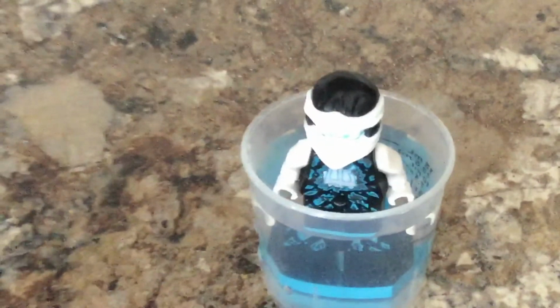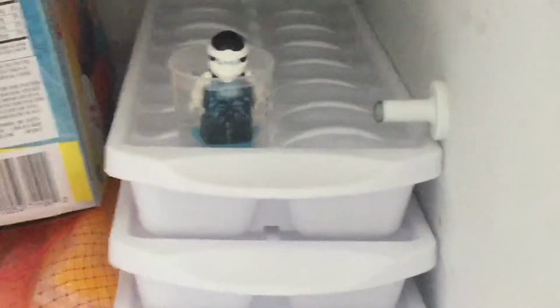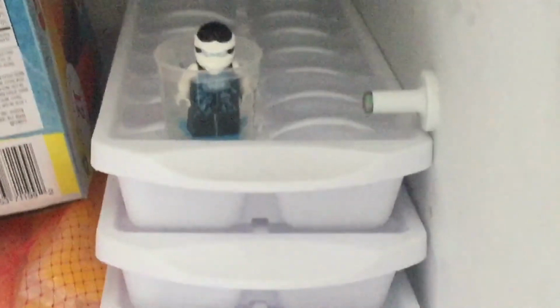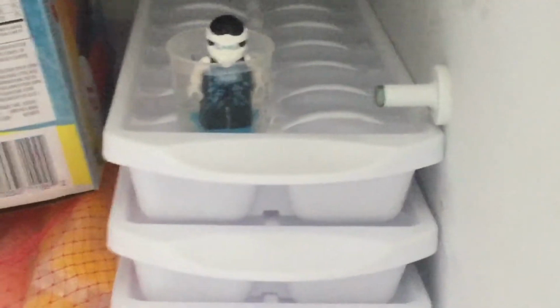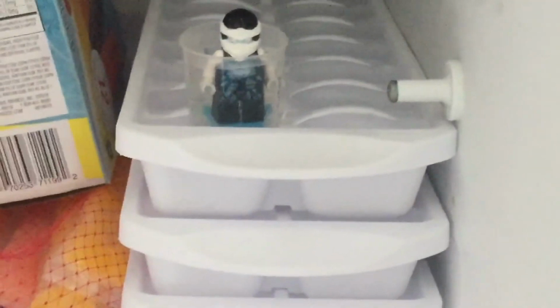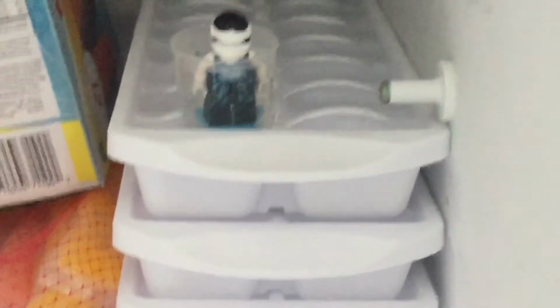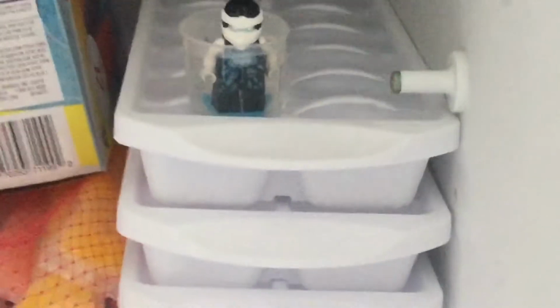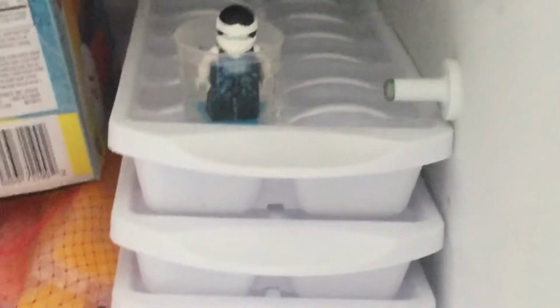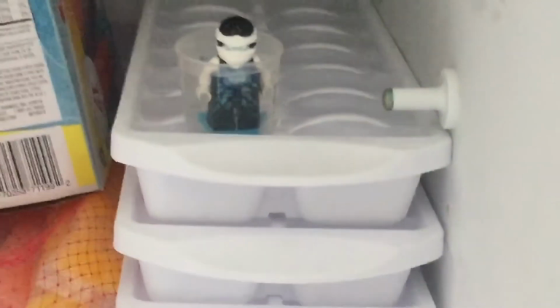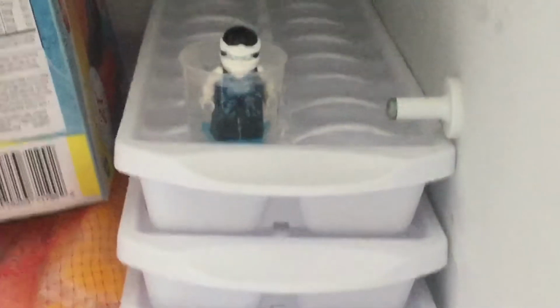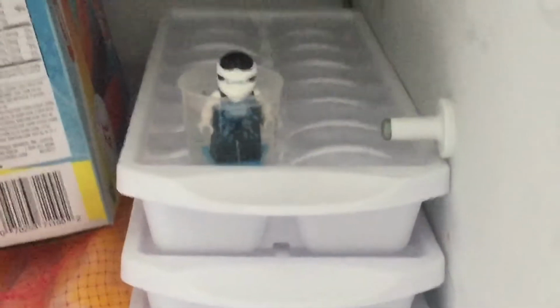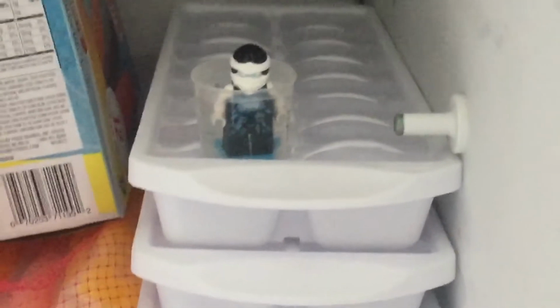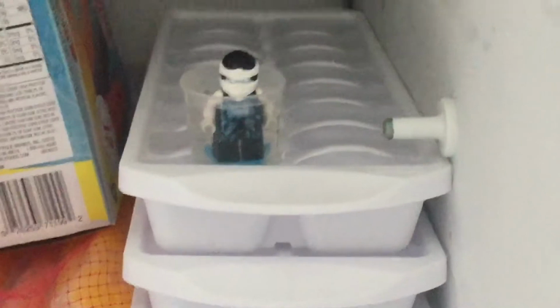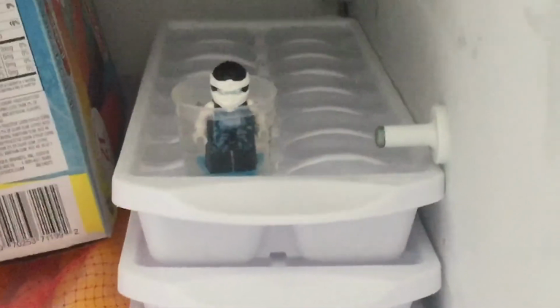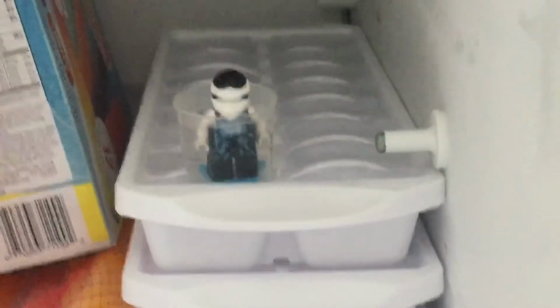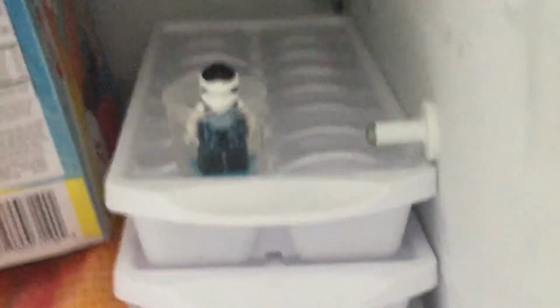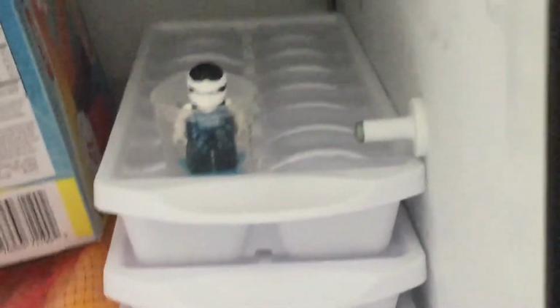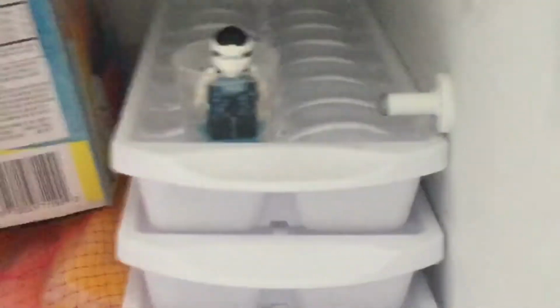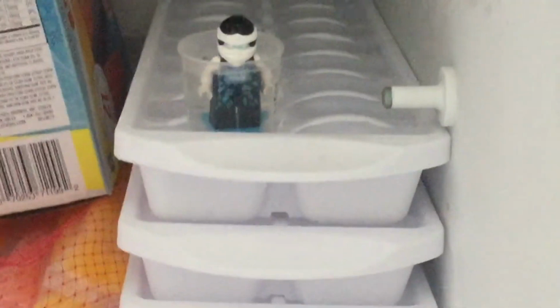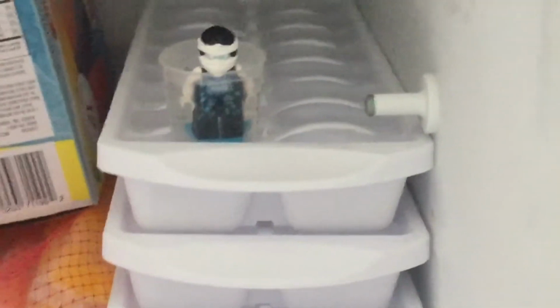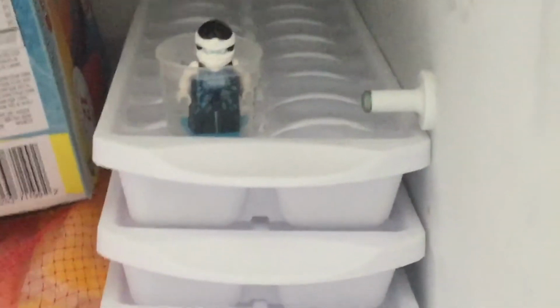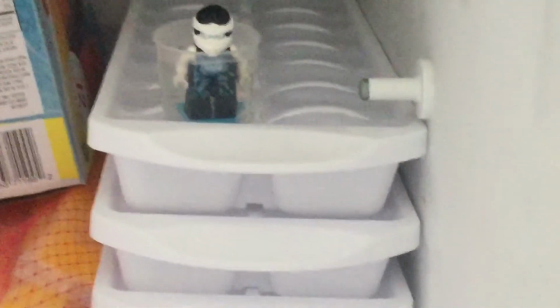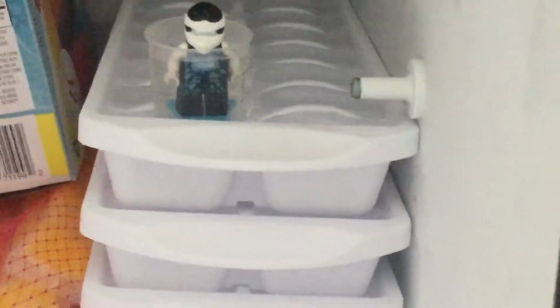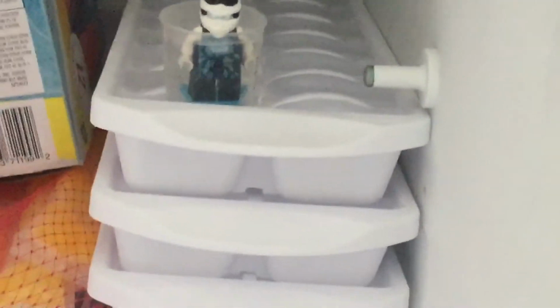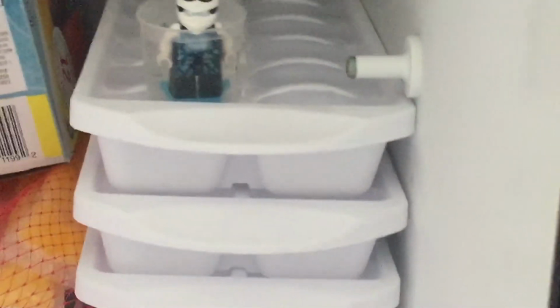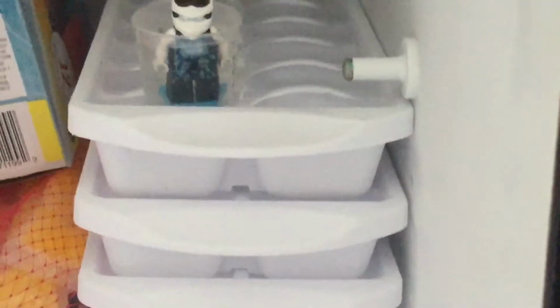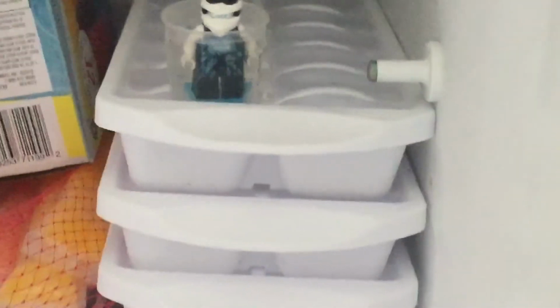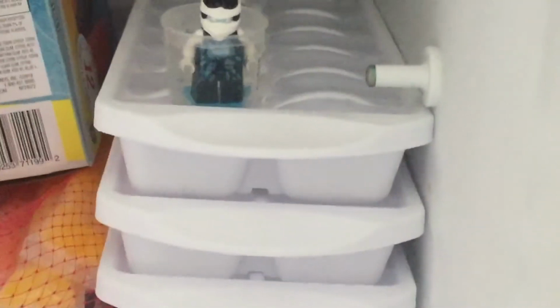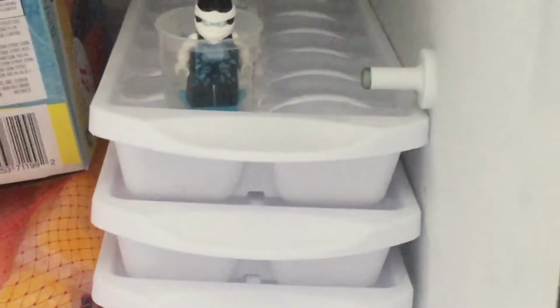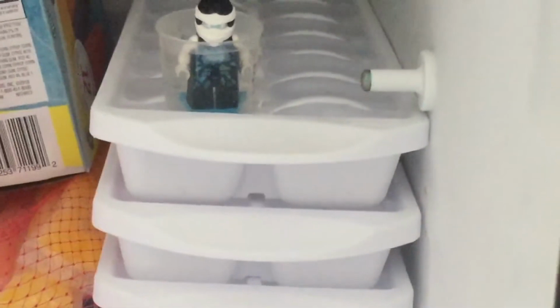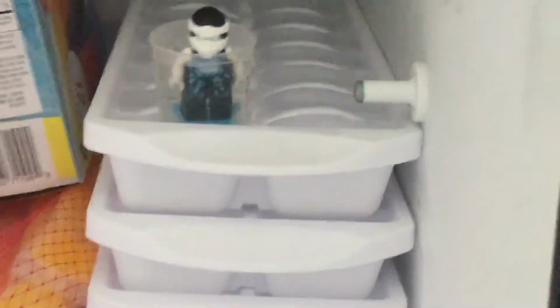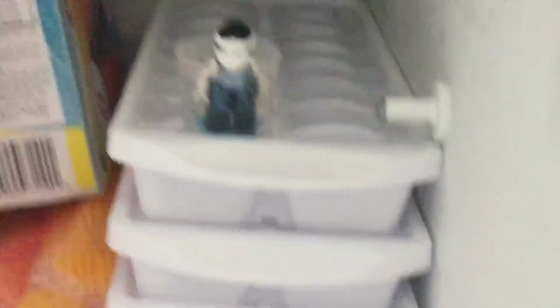Hey guys, Zane is now placed in the freezer, and I'll check in on you guys in about 24 hours.